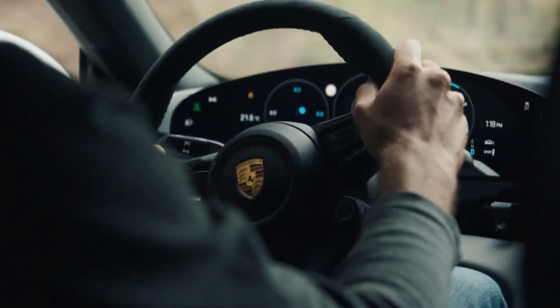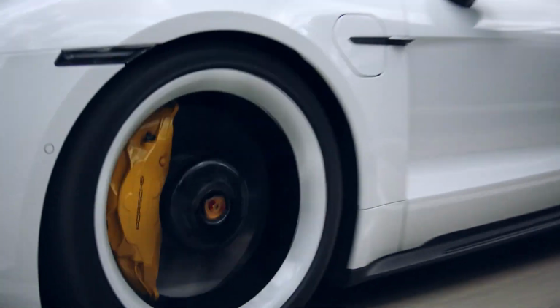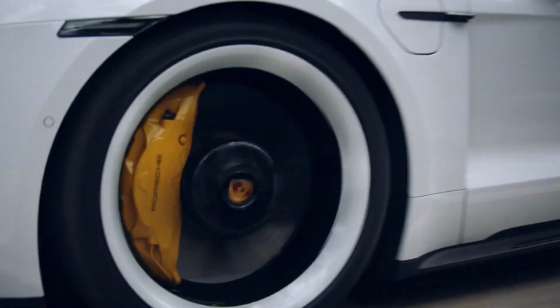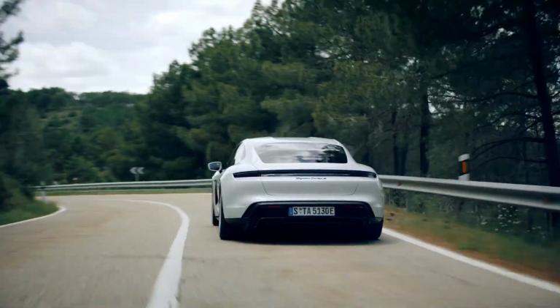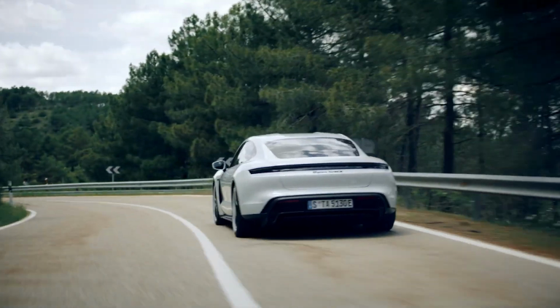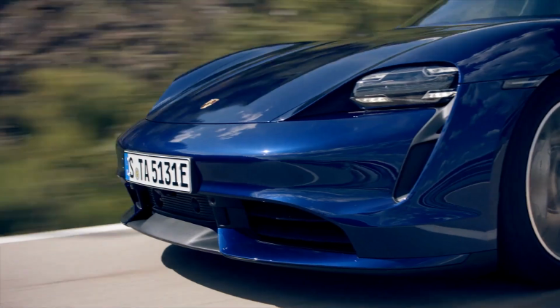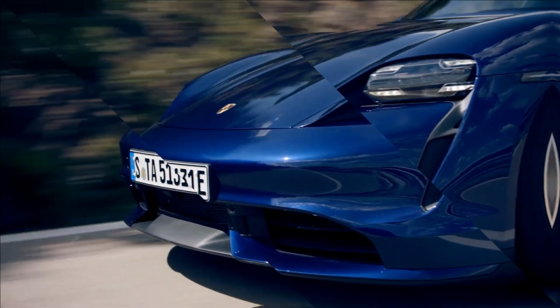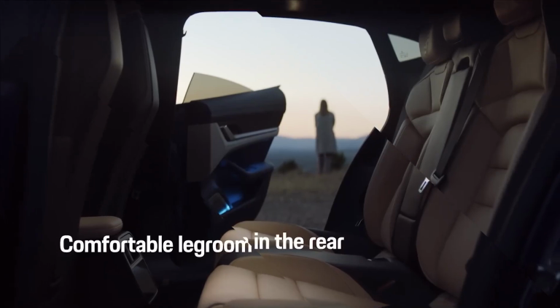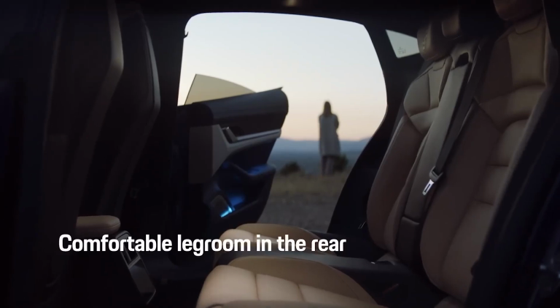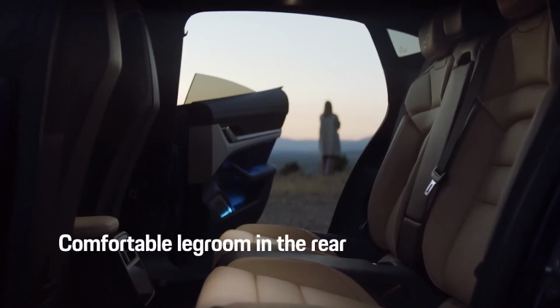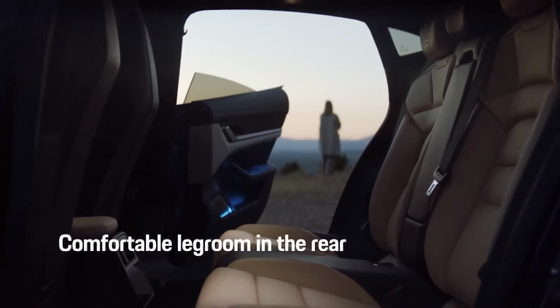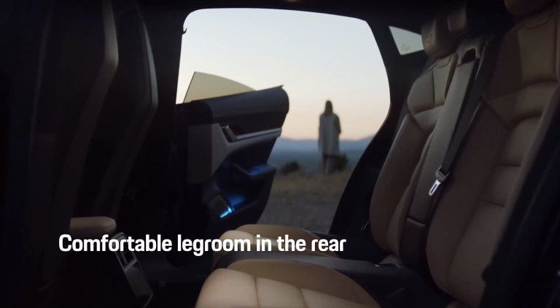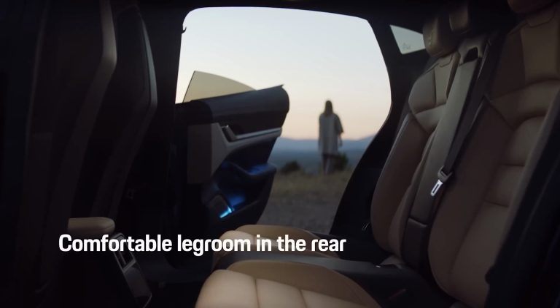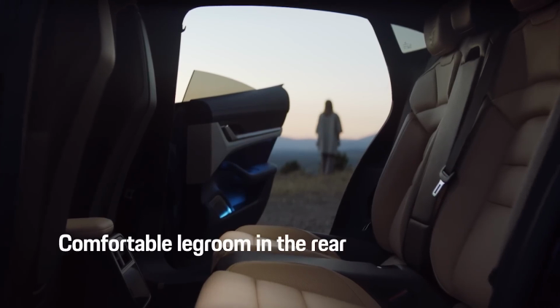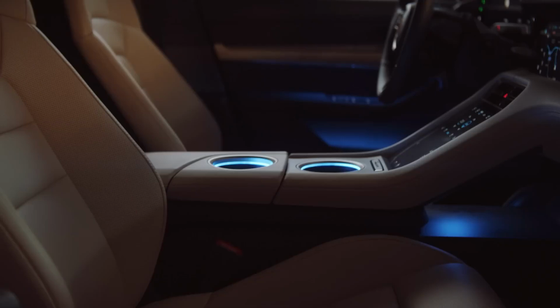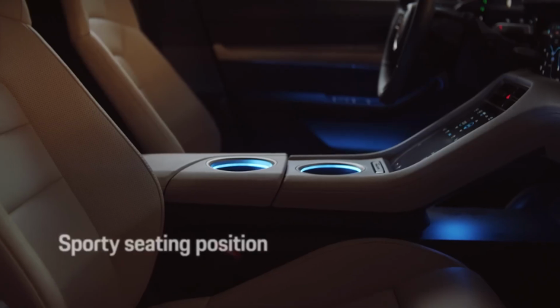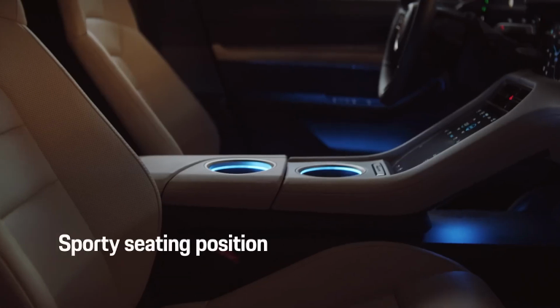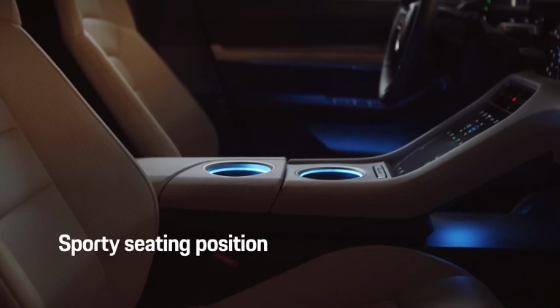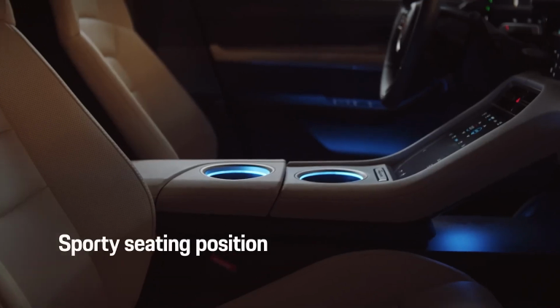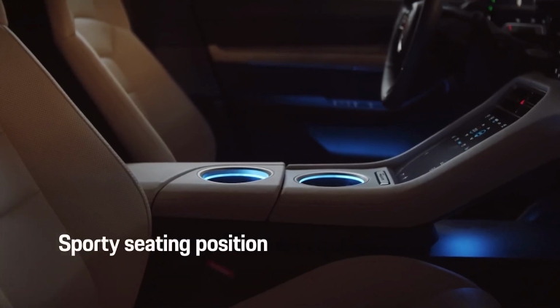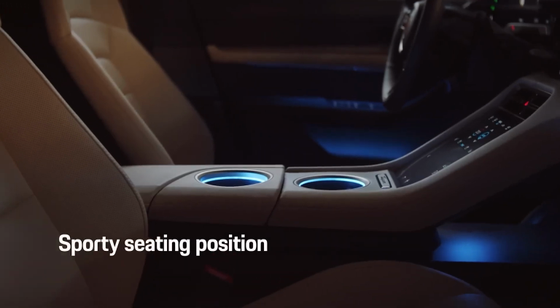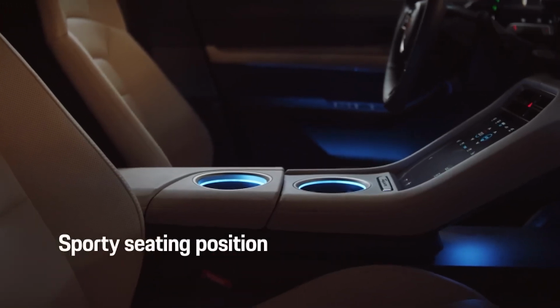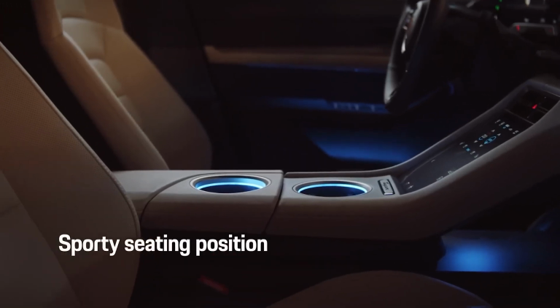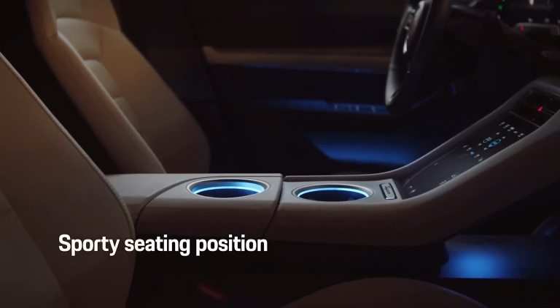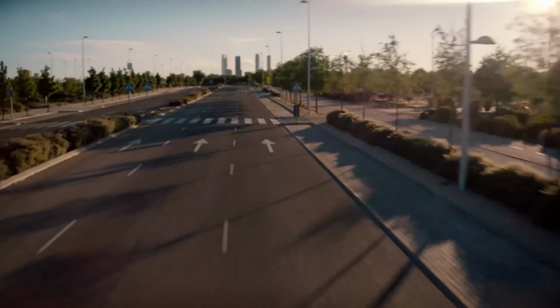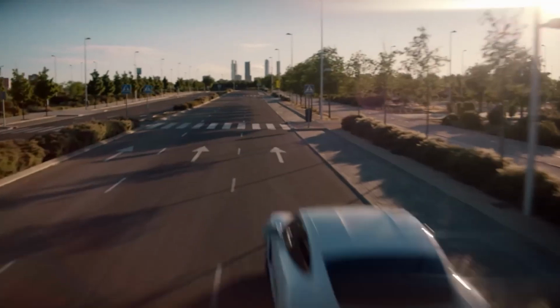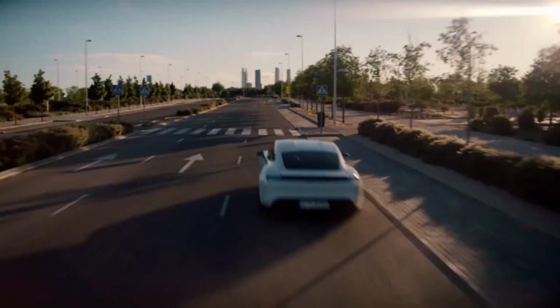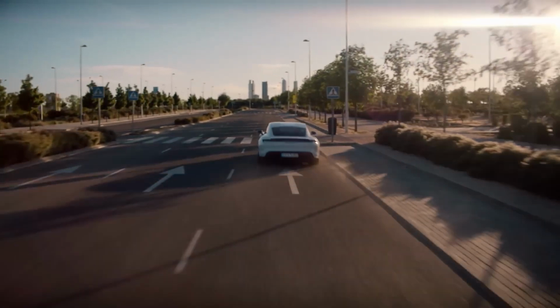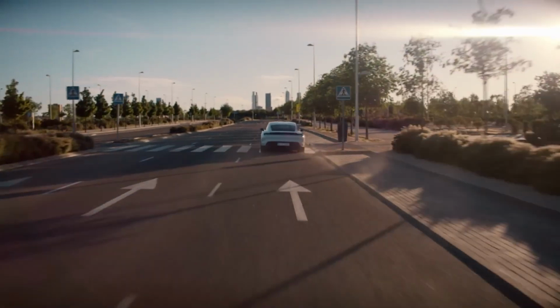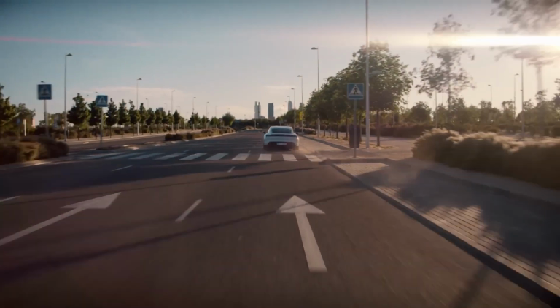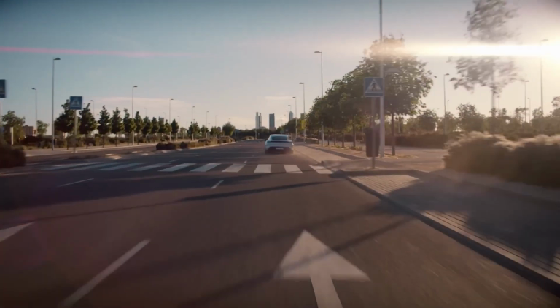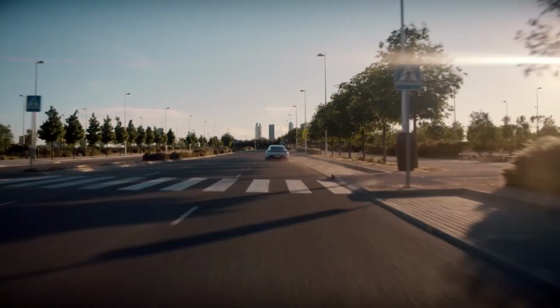With a sleek aerodynamic design and advanced driving dynamics like rear-wheel steering and adaptive suspension, this car is built for speed and agility. Inside, the cabin is just as impressive, boasting luxurious leather seats and a 16.8-inch digital display.